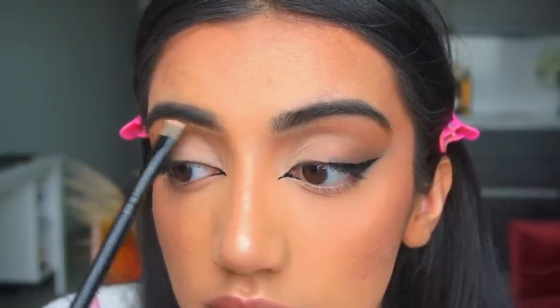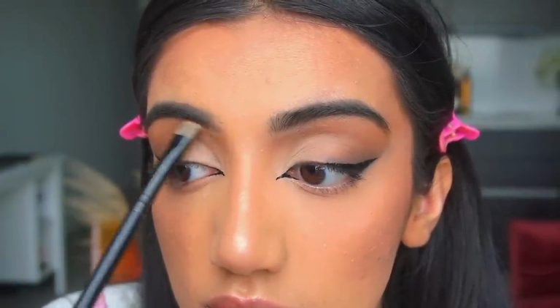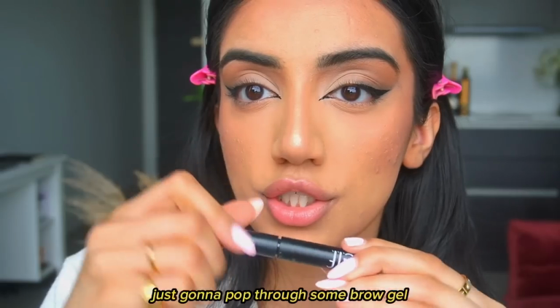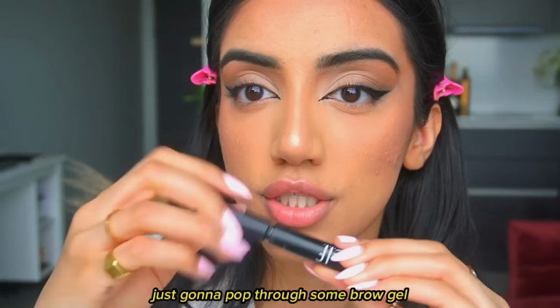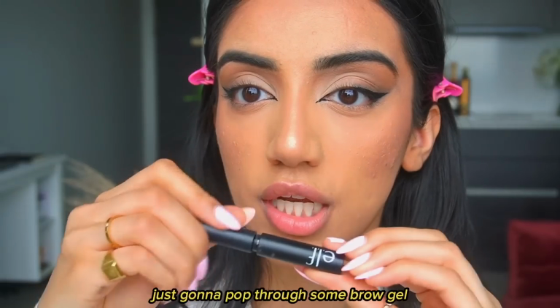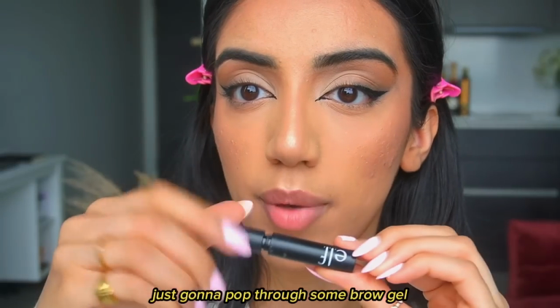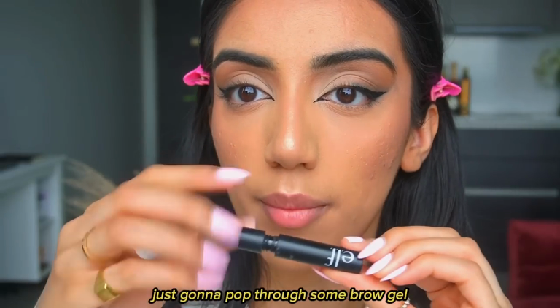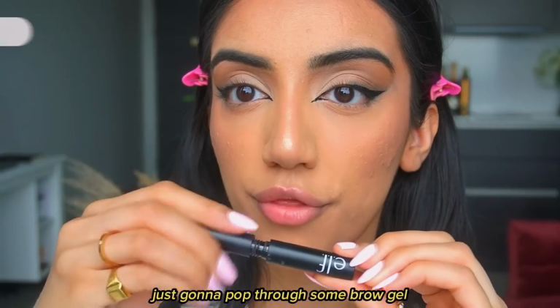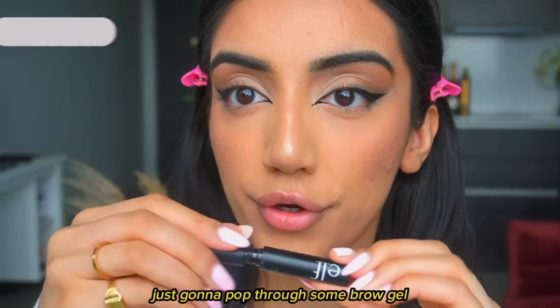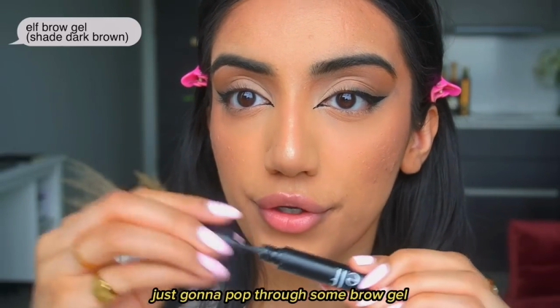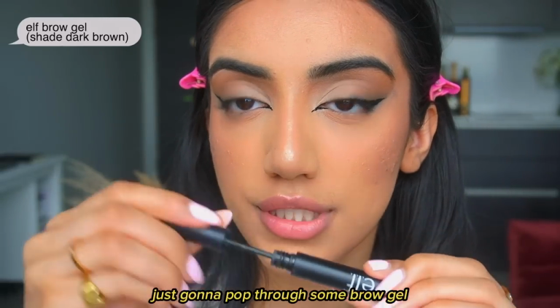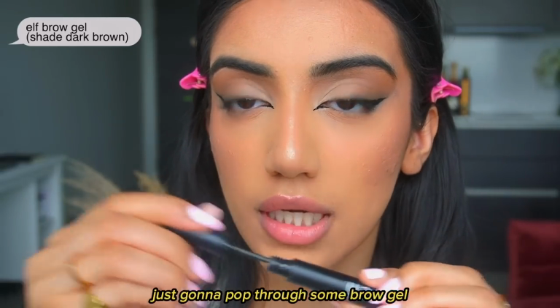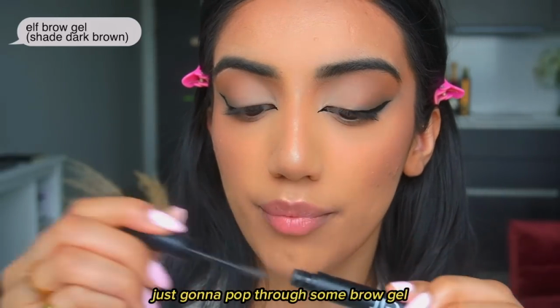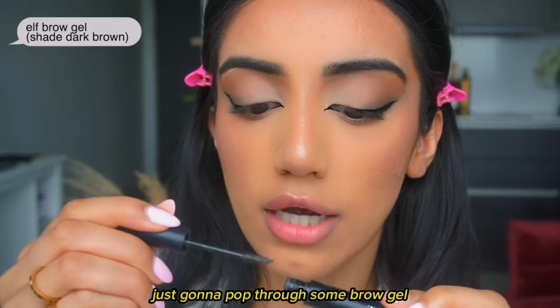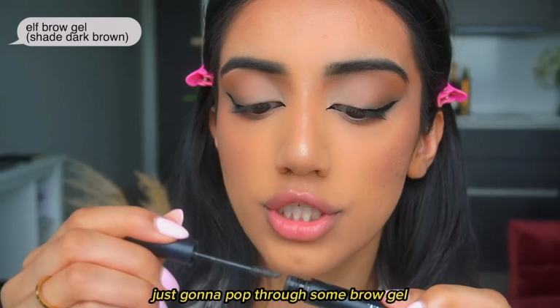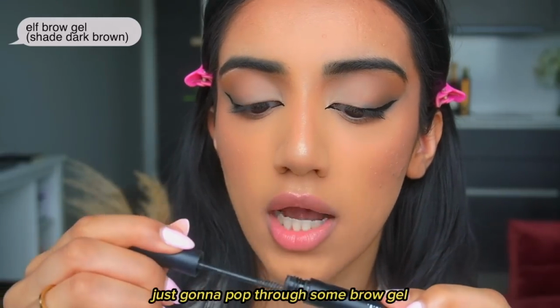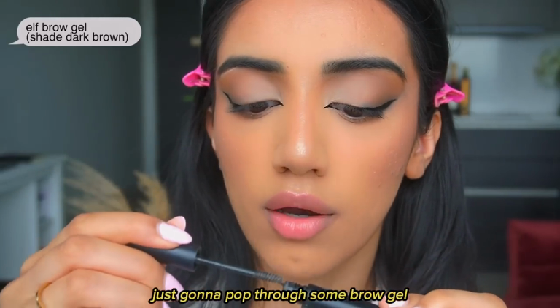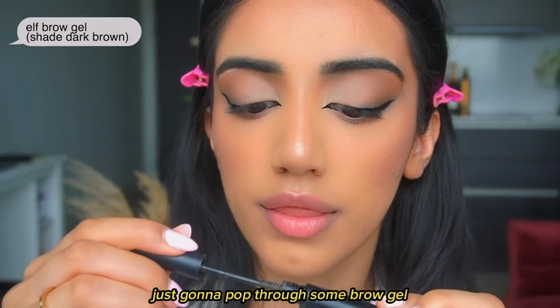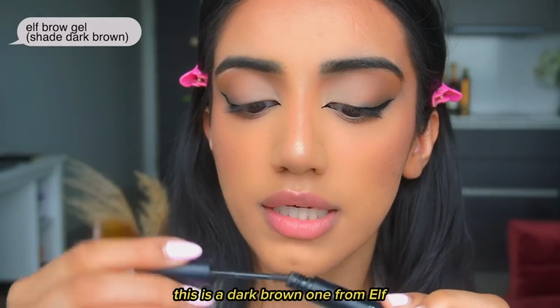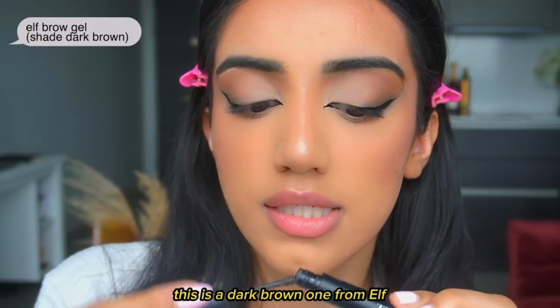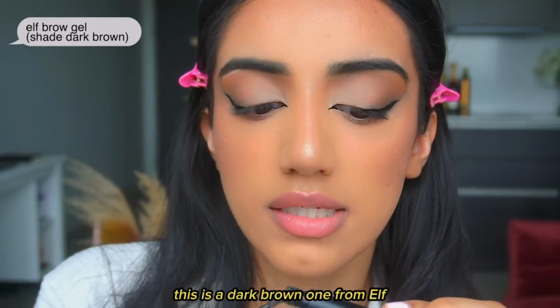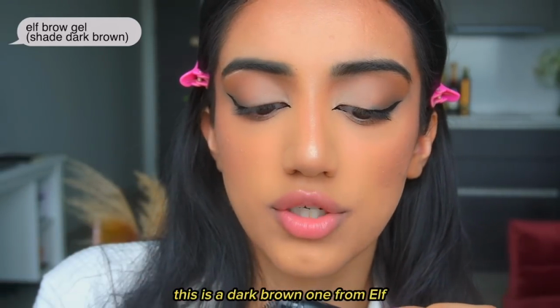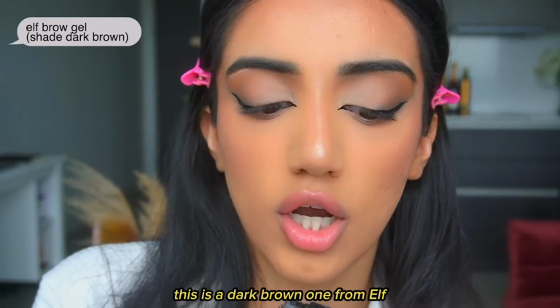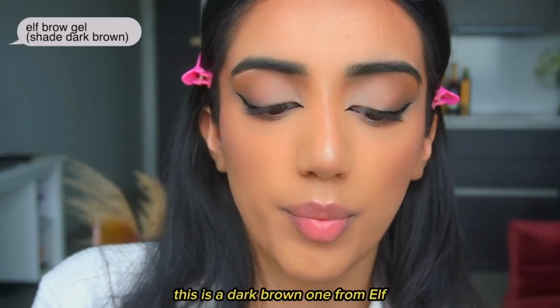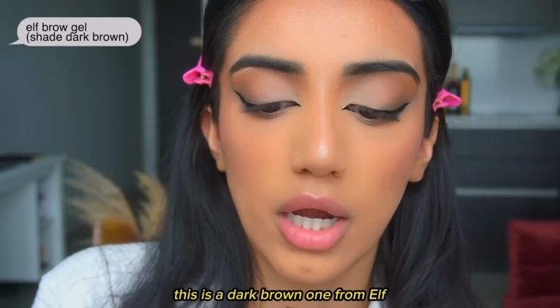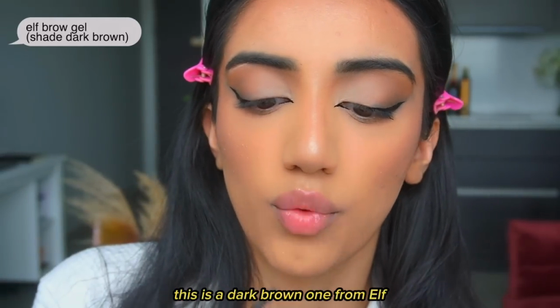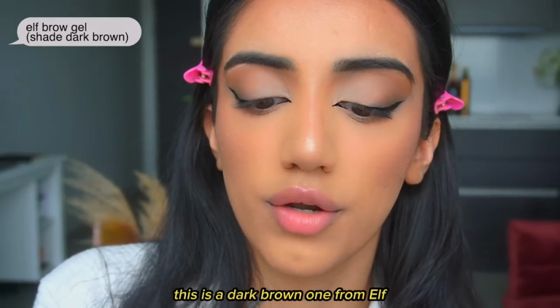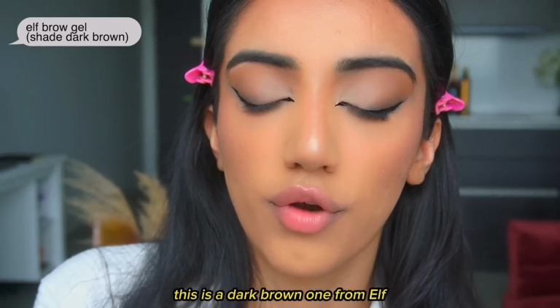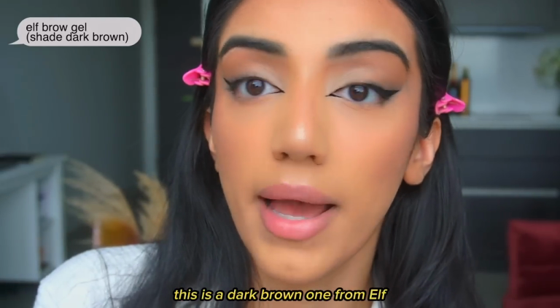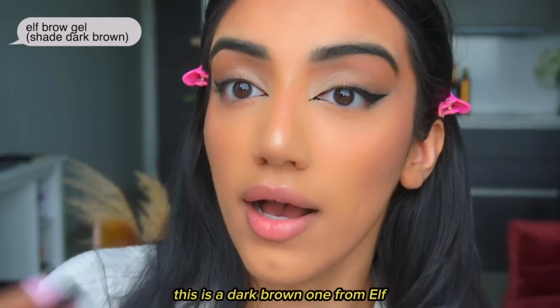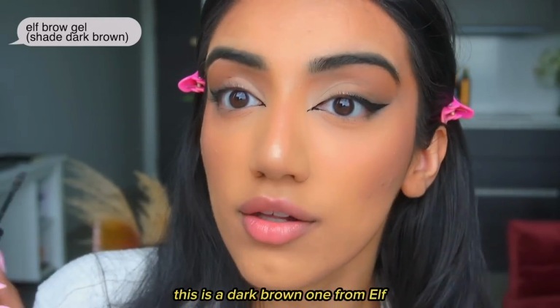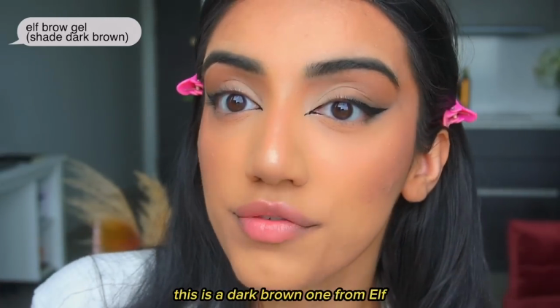I'm just going to pop through some brow gel — this is a dark brown one from e.l.f.